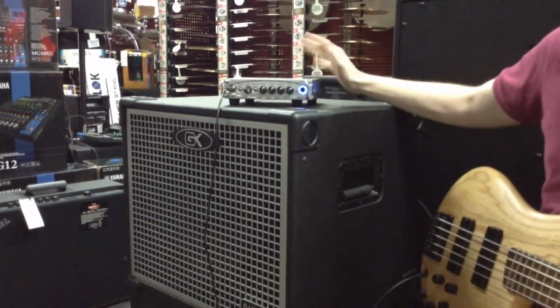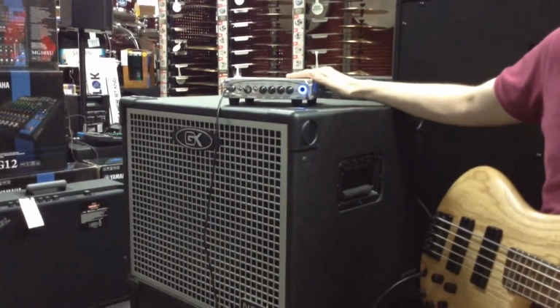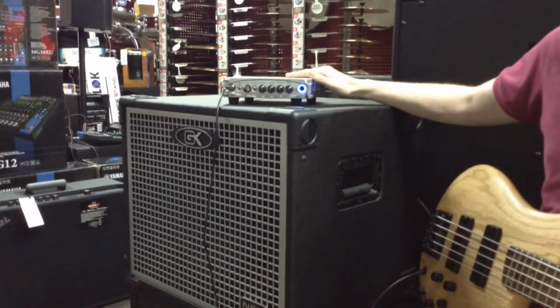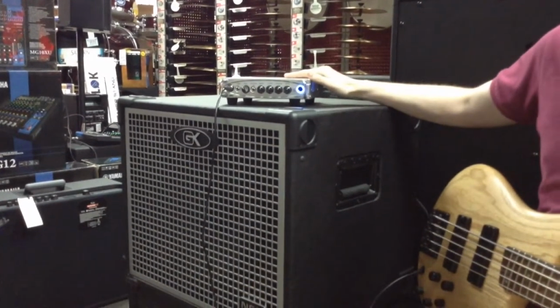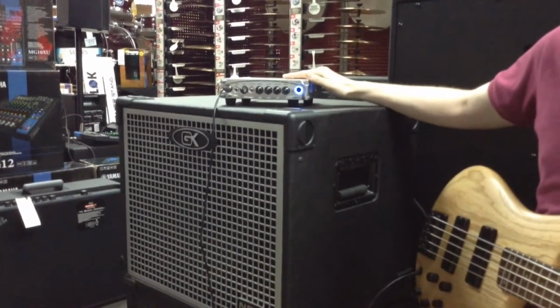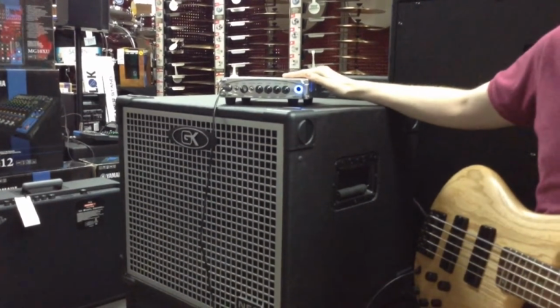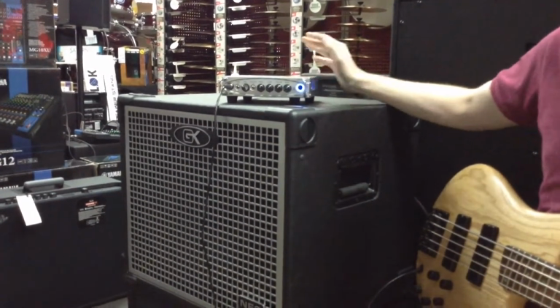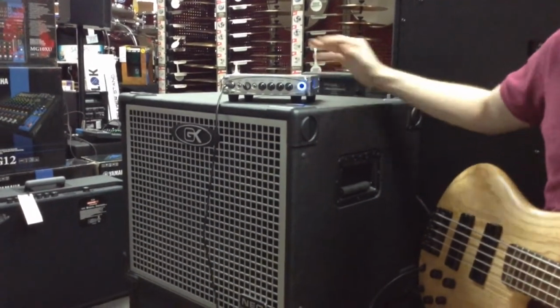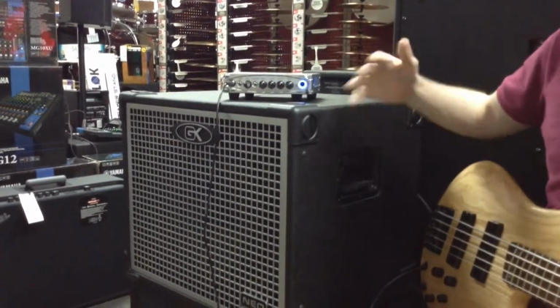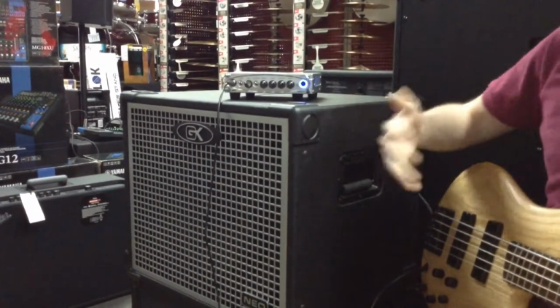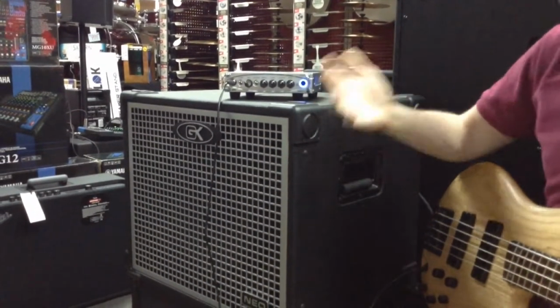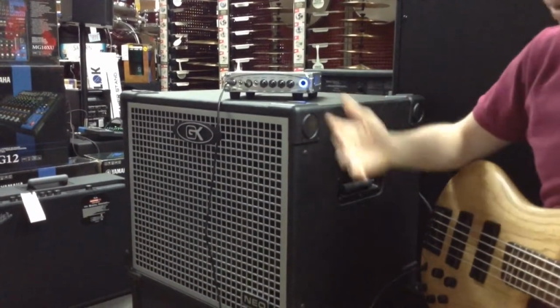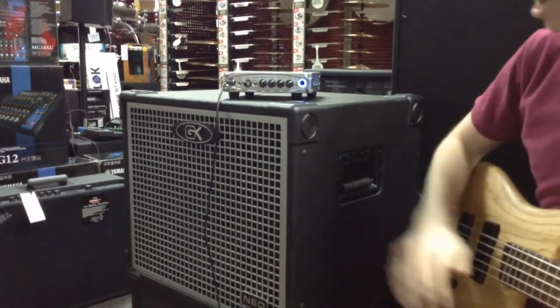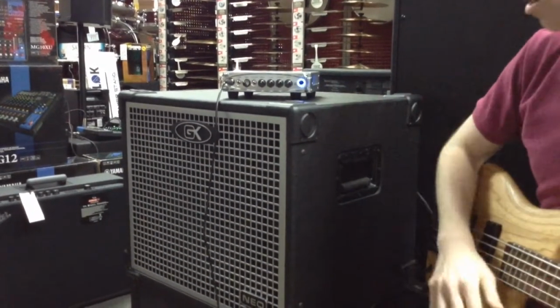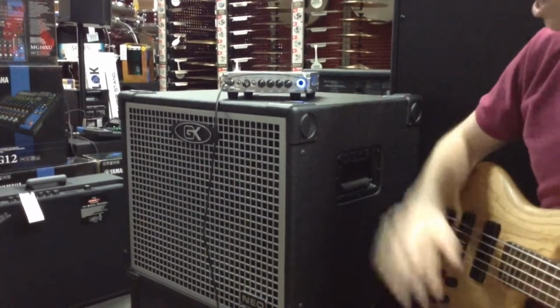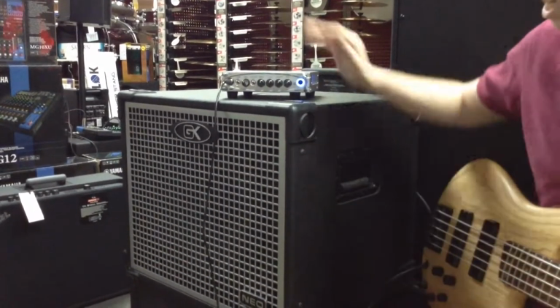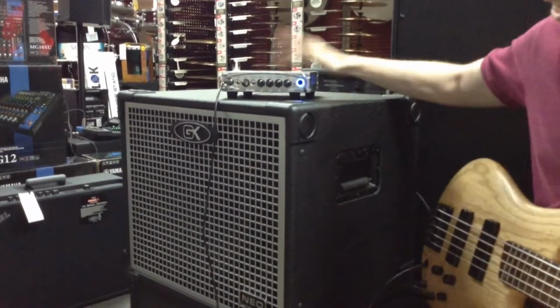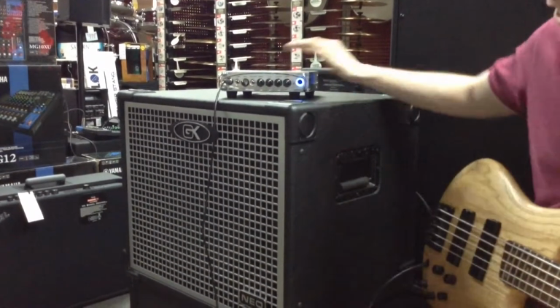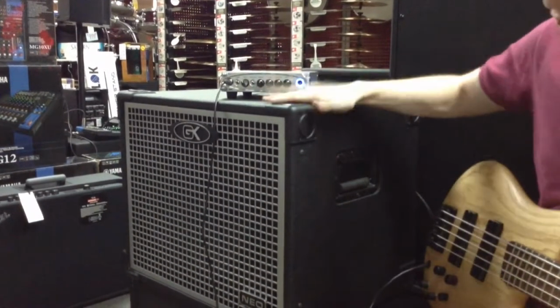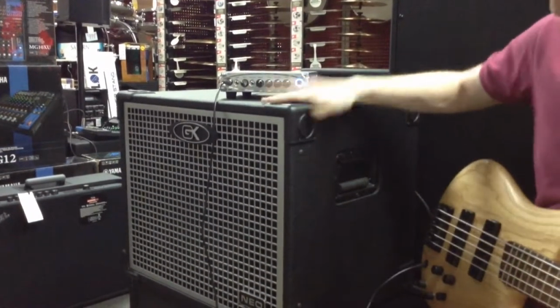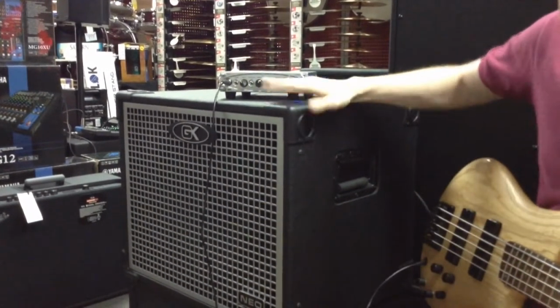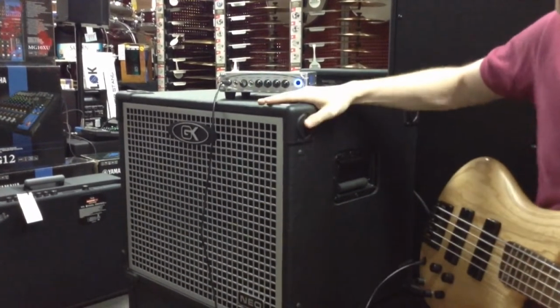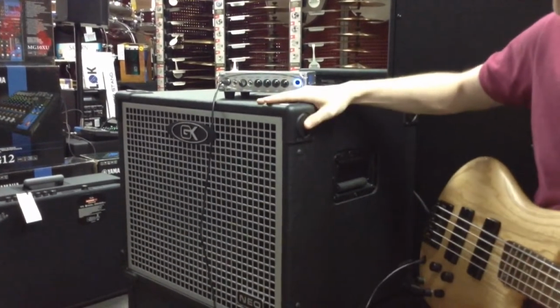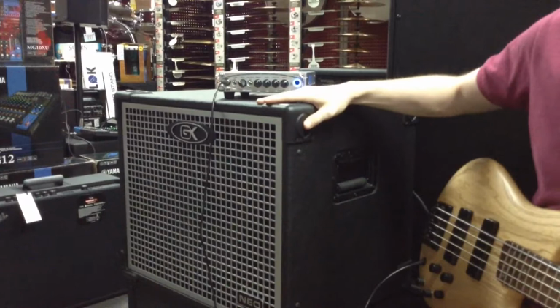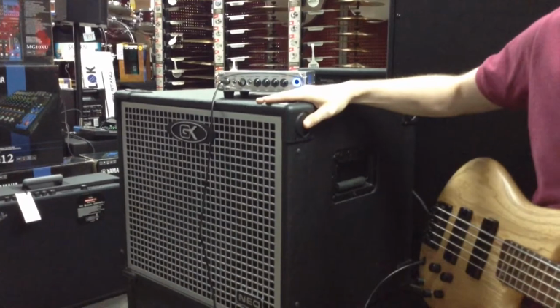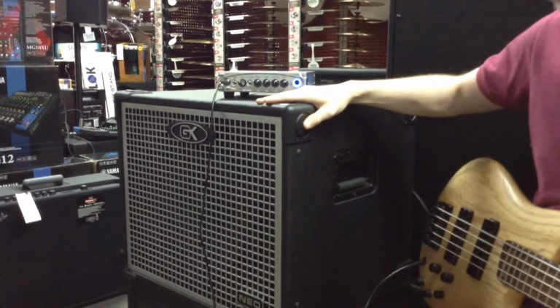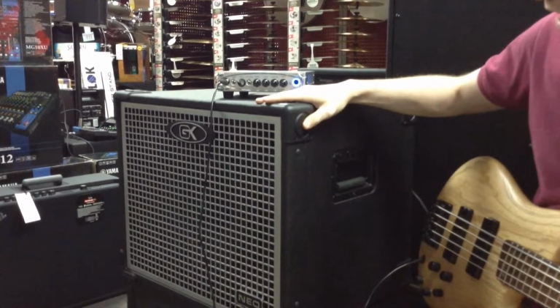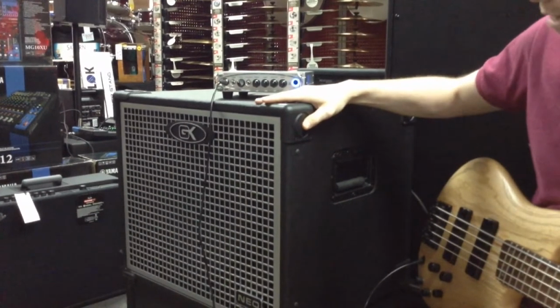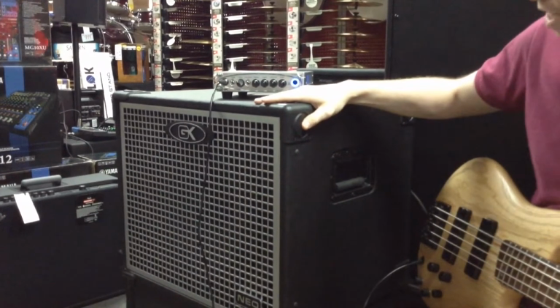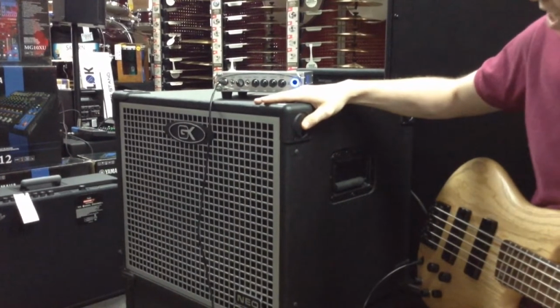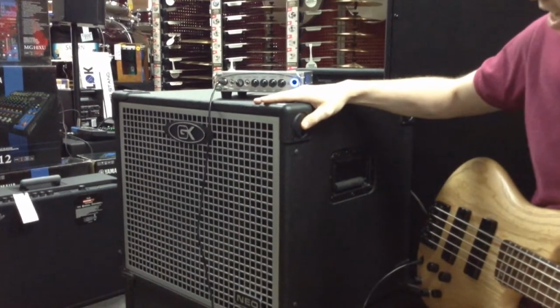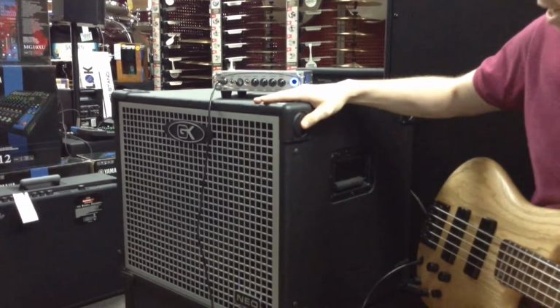You get 200 watts down to 4 ohms, I believe about 160, currently with a single 8 ohm Neo cabinet sitting on.